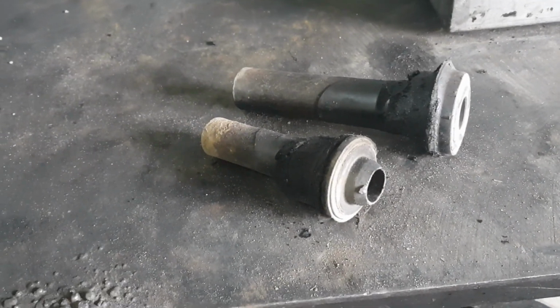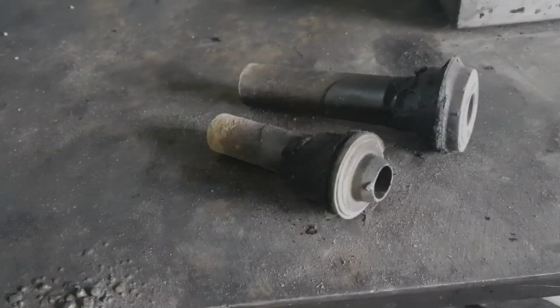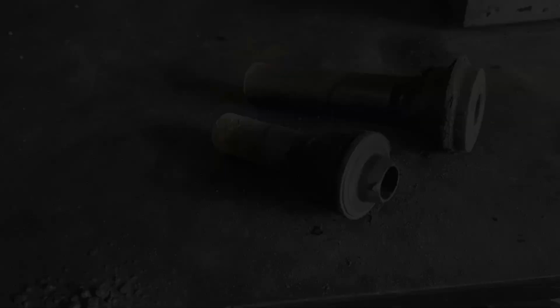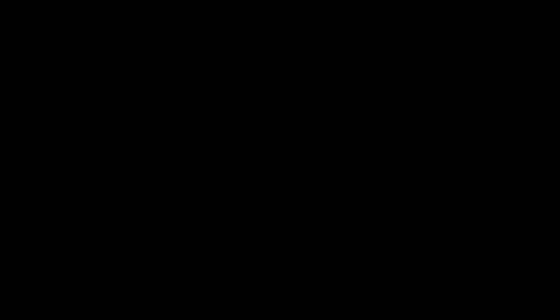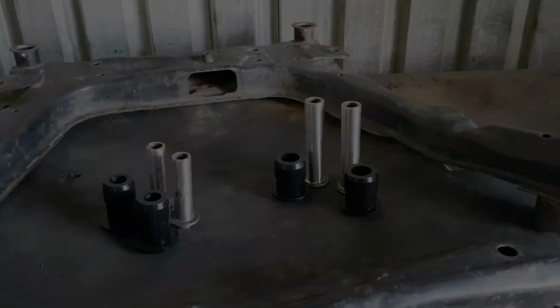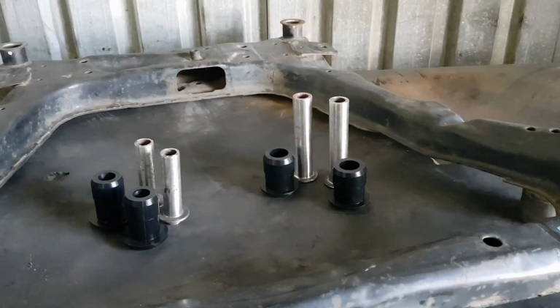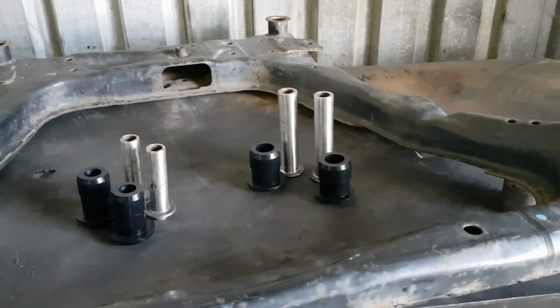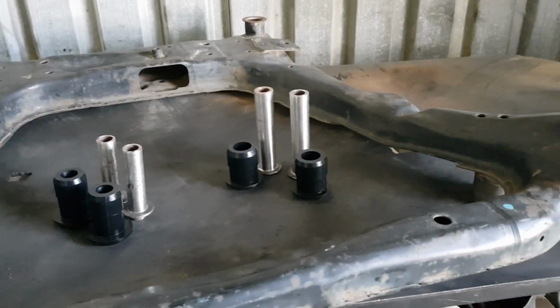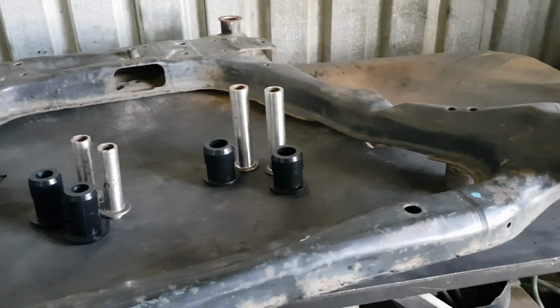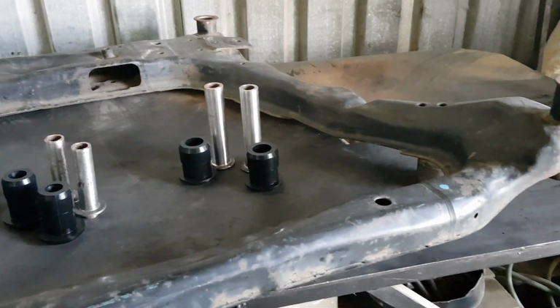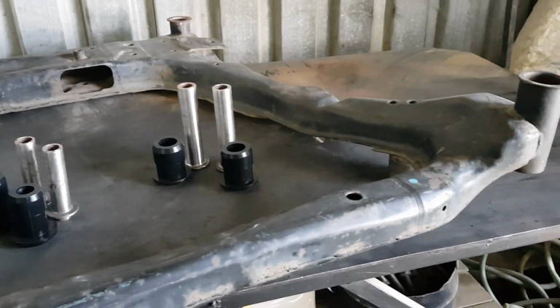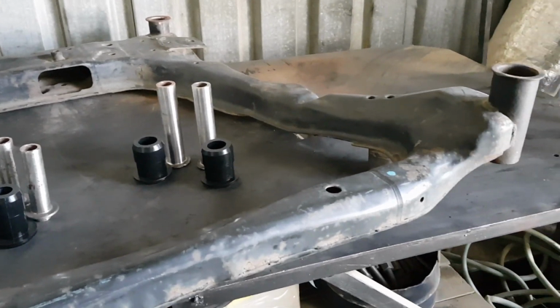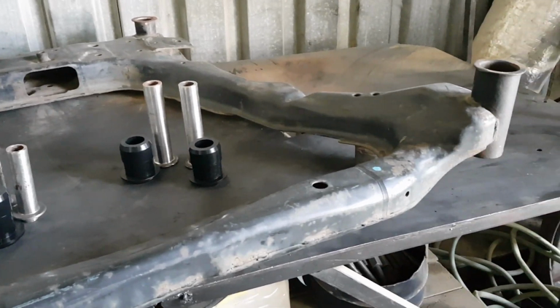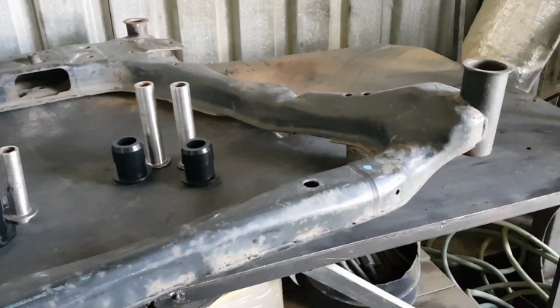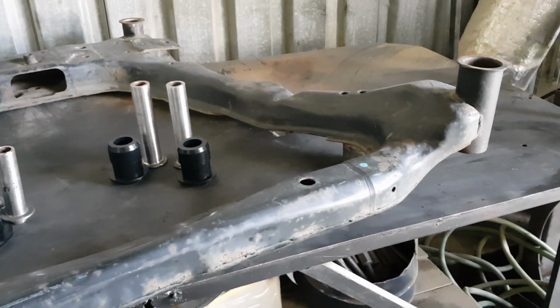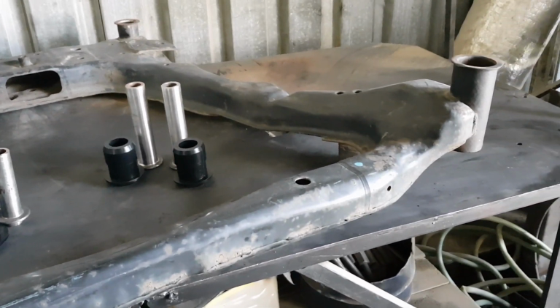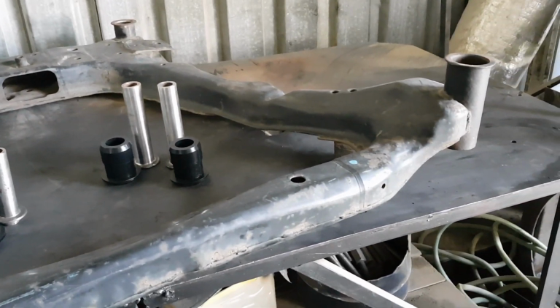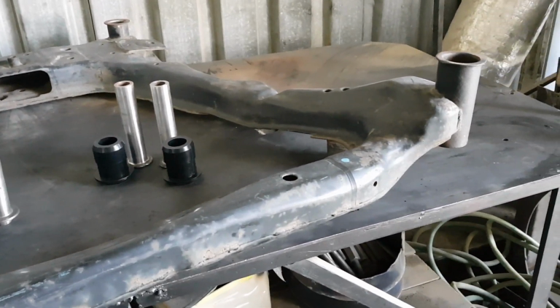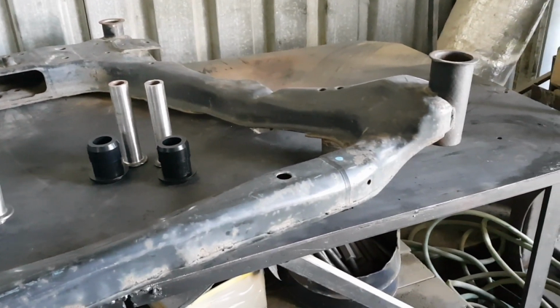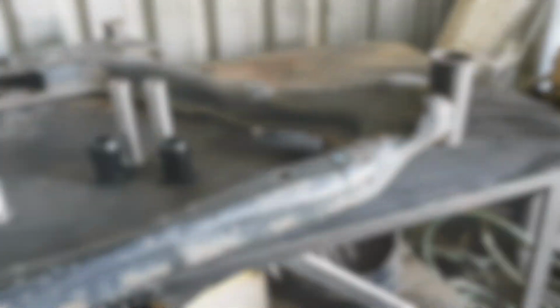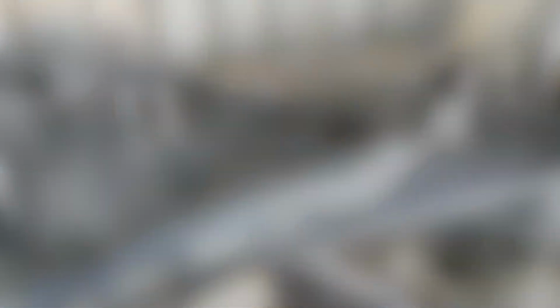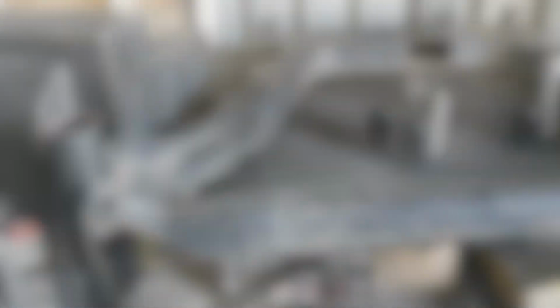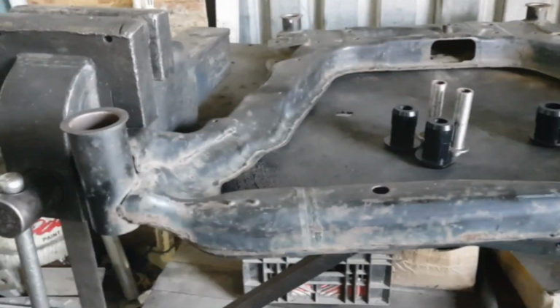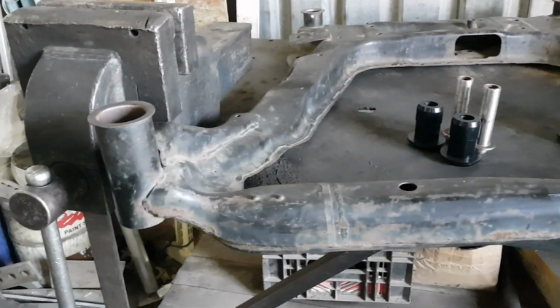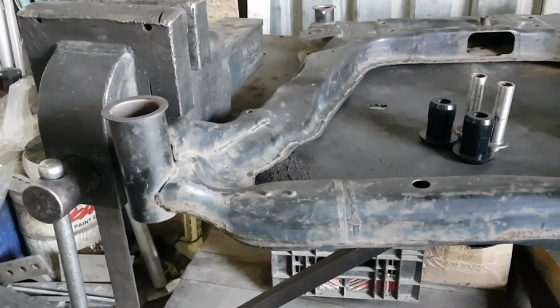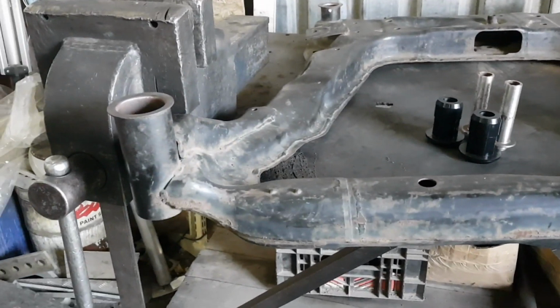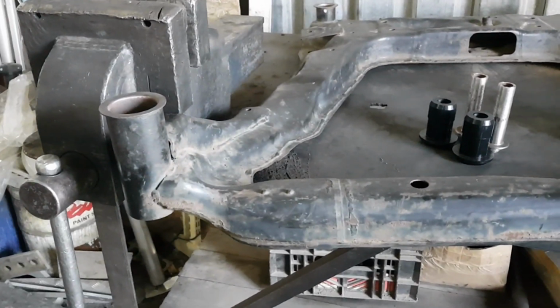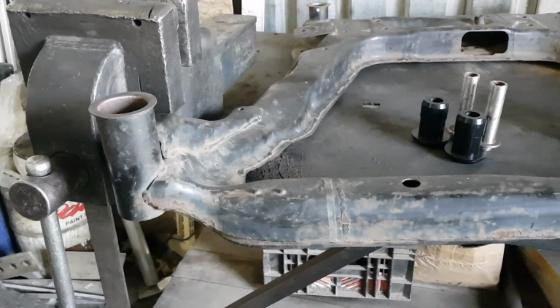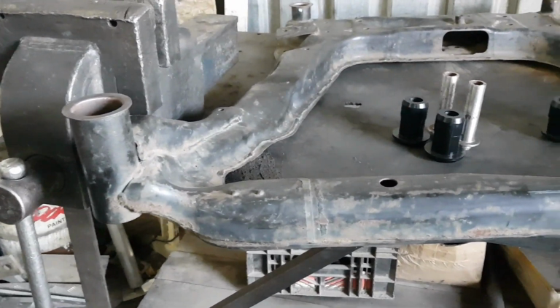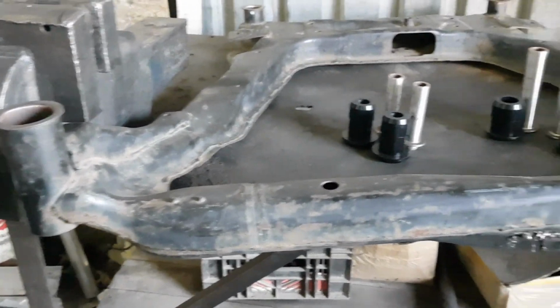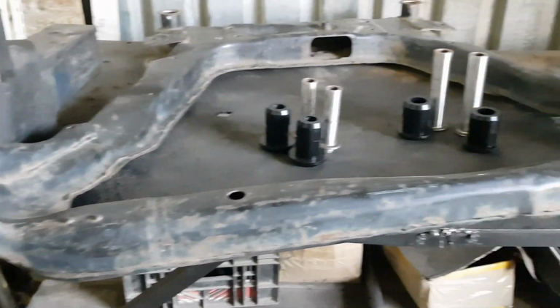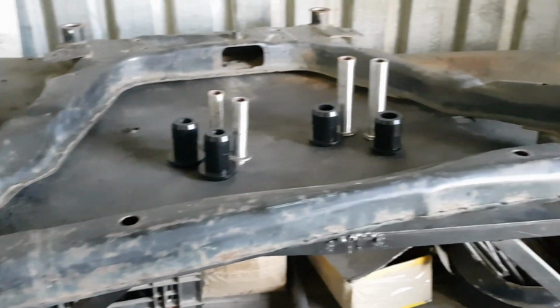Make sure to clean out all of the housings thoroughly, as well as the inner sleeves, before installing any of the new PSB bushings.